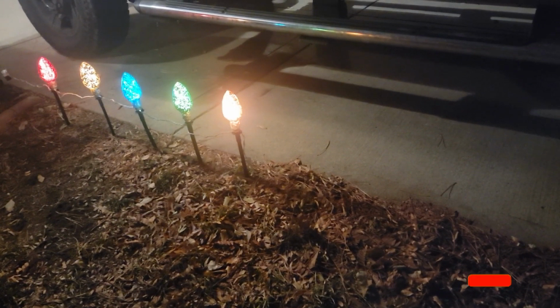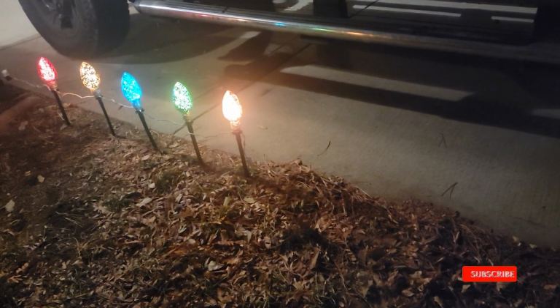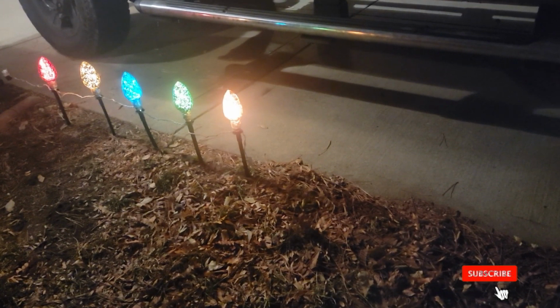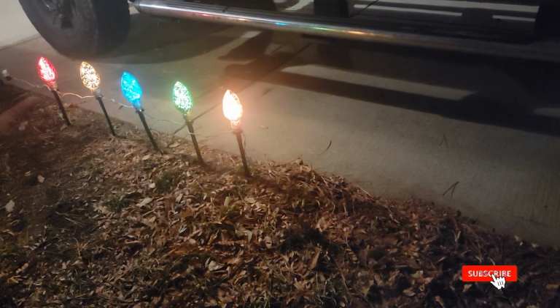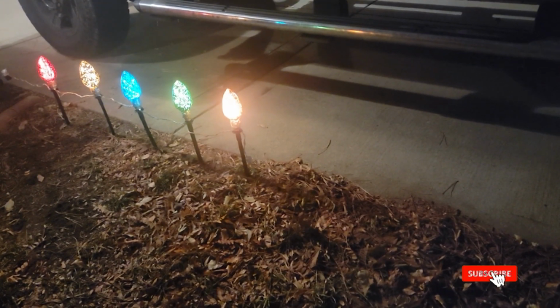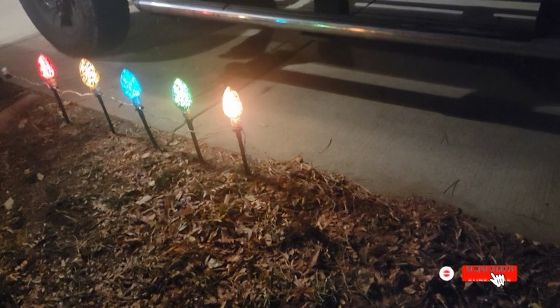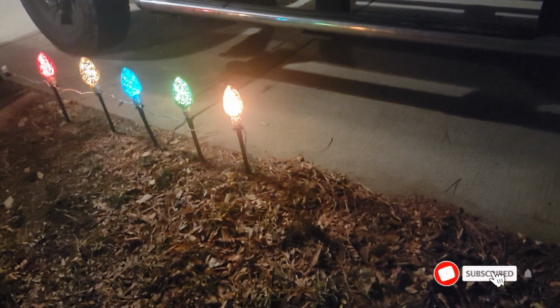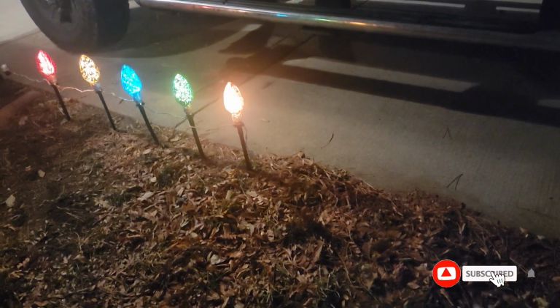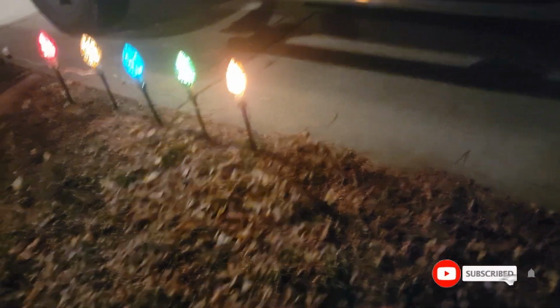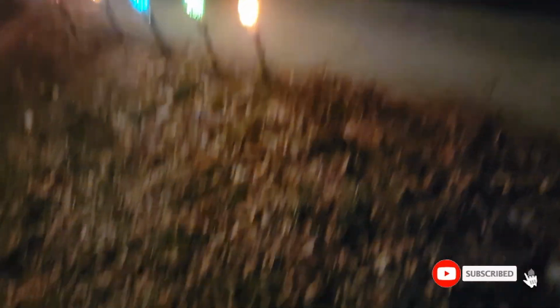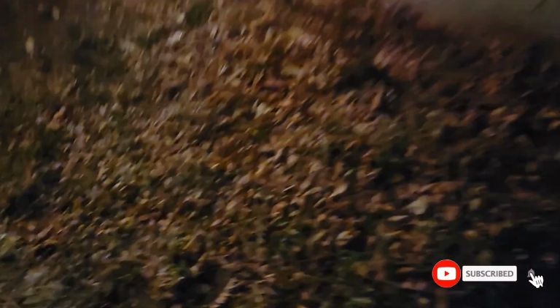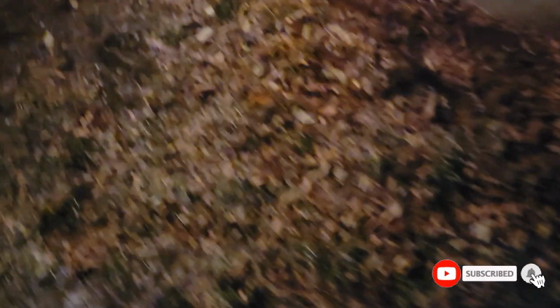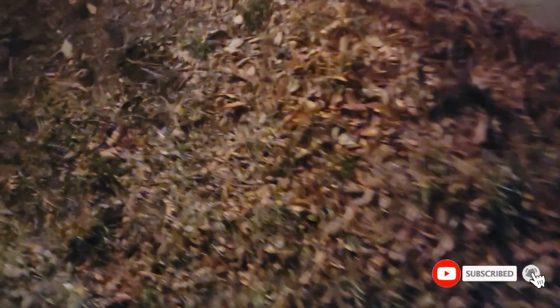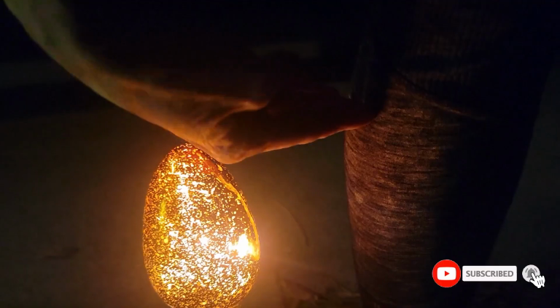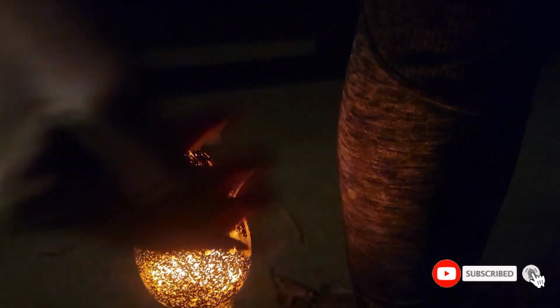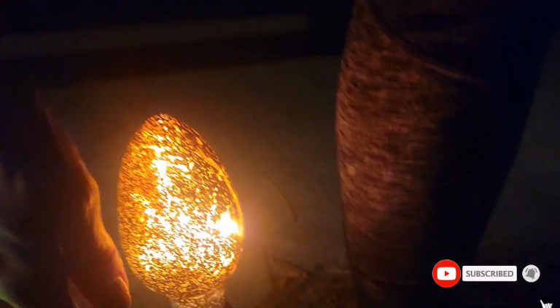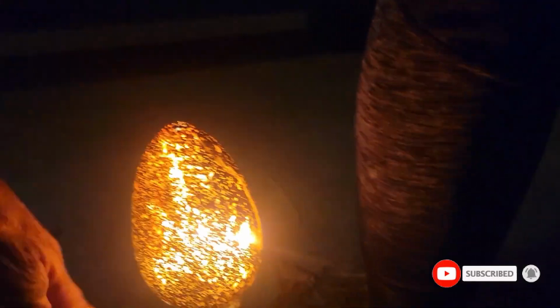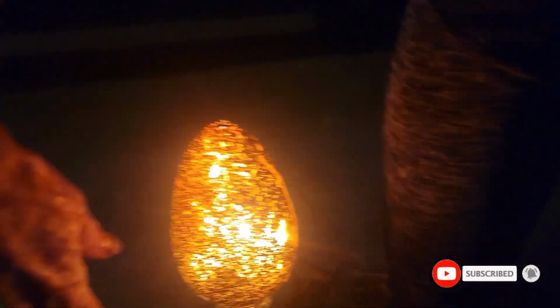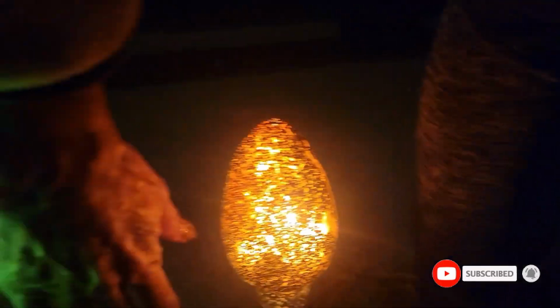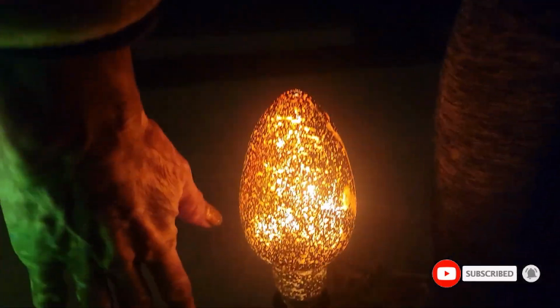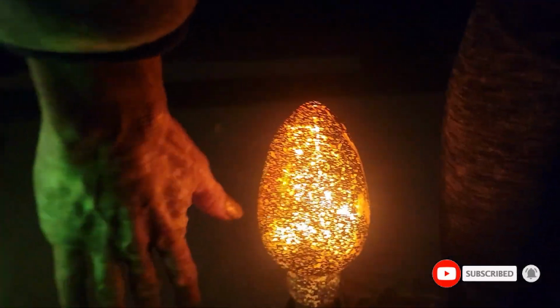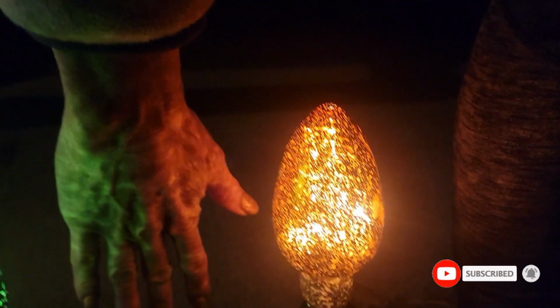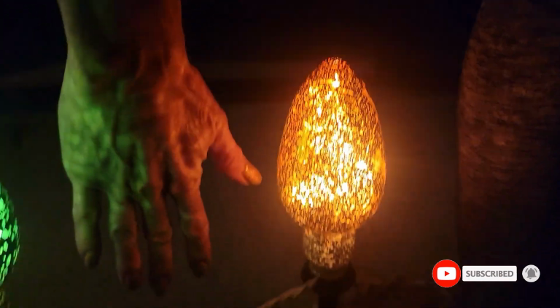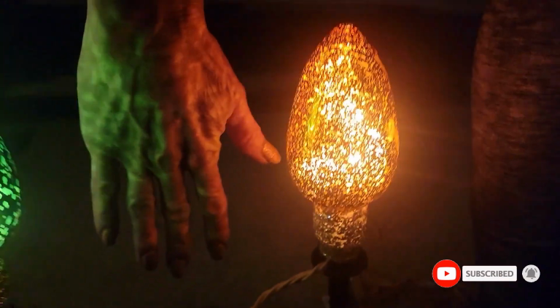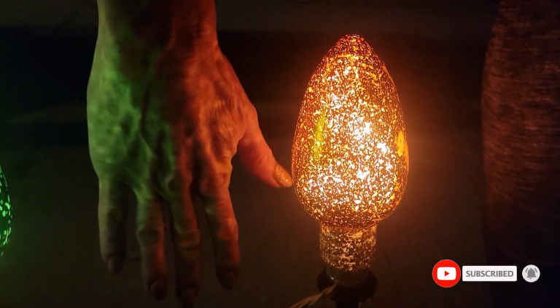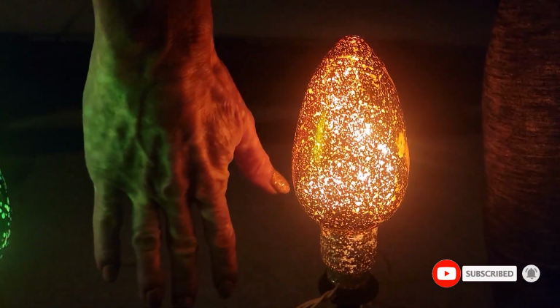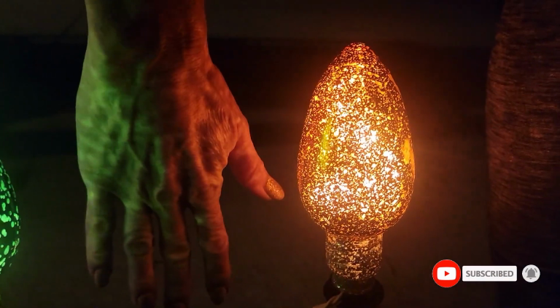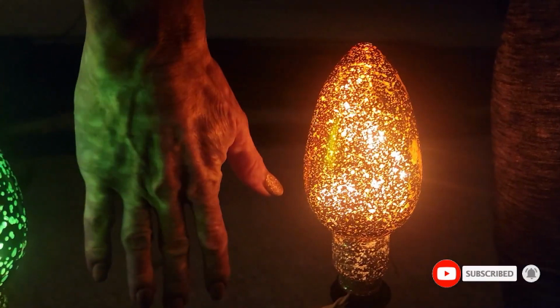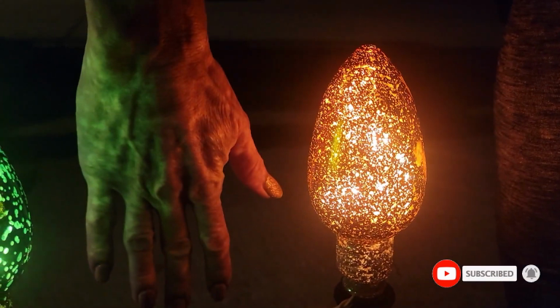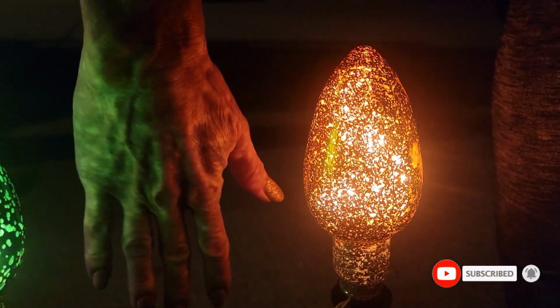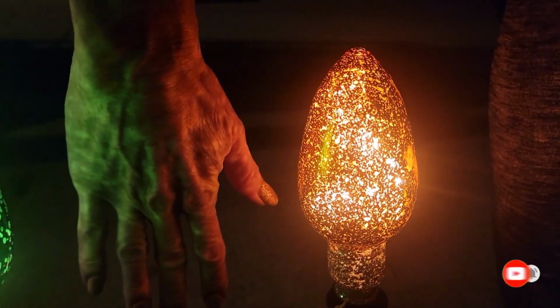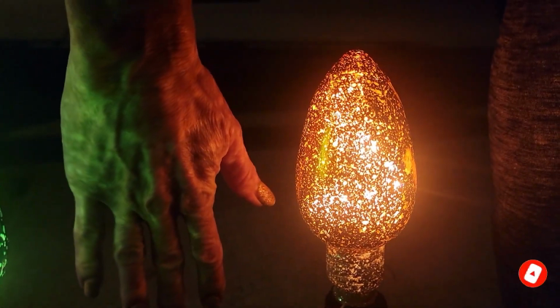They're super cute, super festive, and I think they're going to look amazing once it snows. I hope you like this video. Thanks for watching.